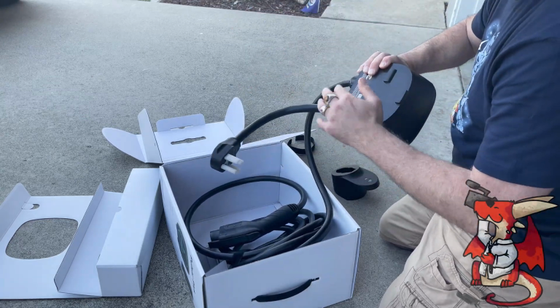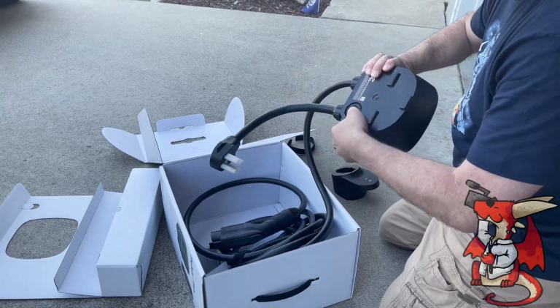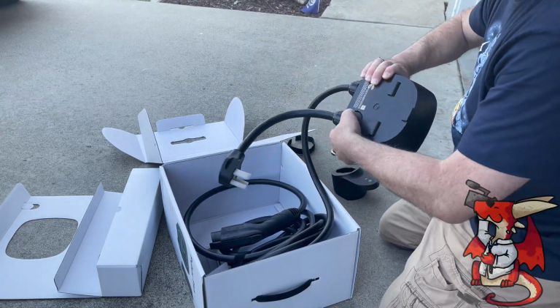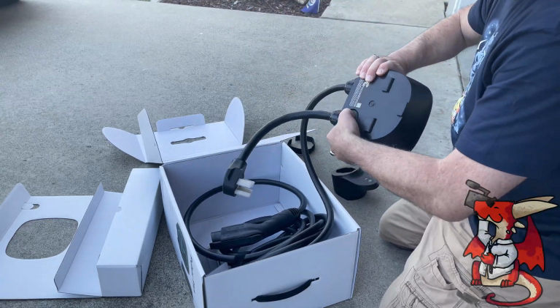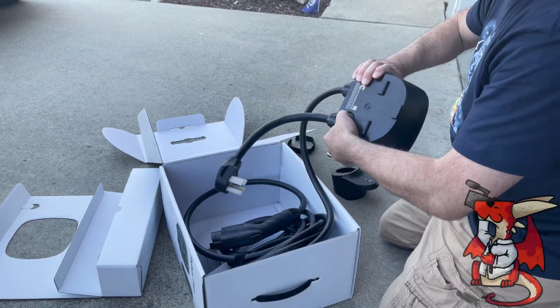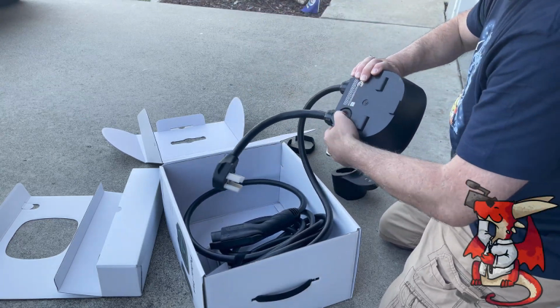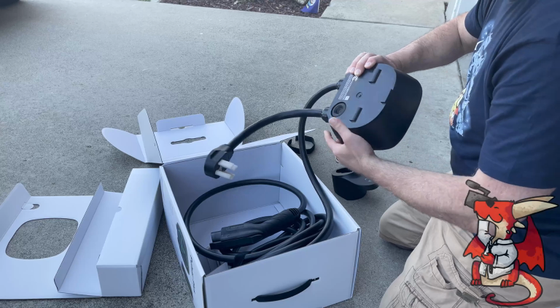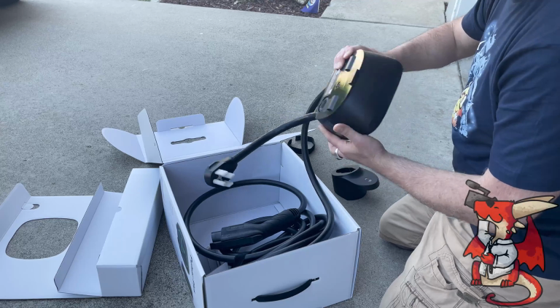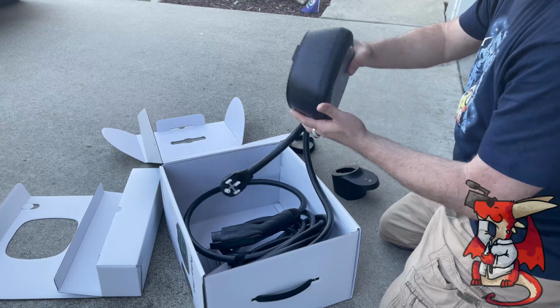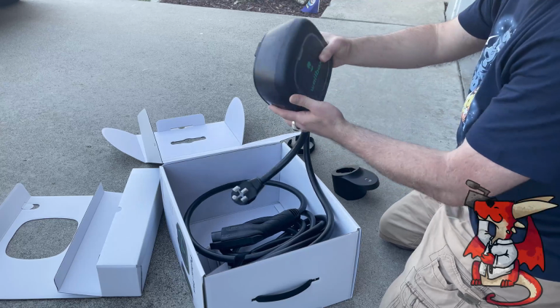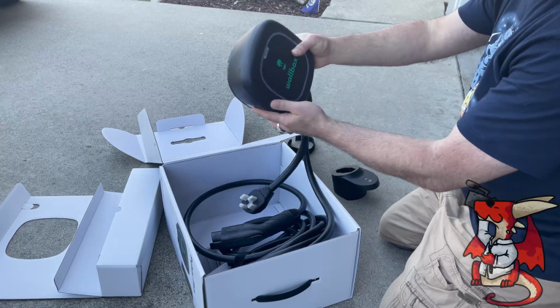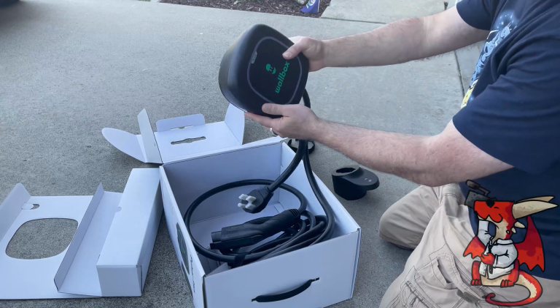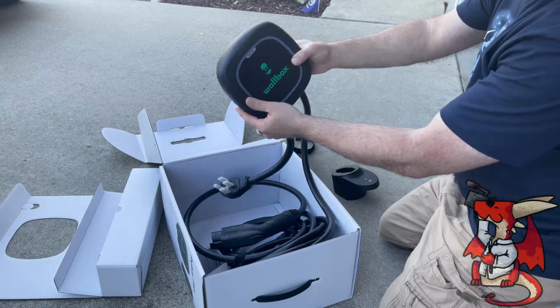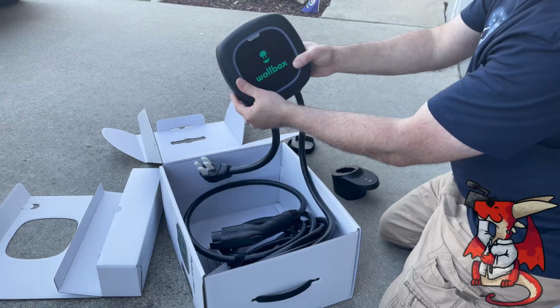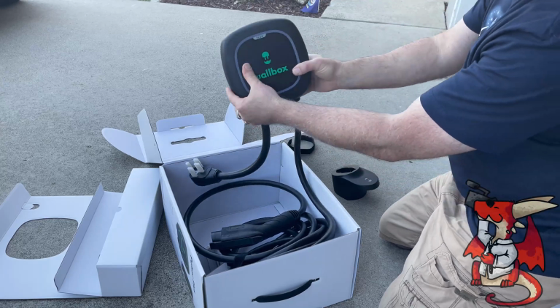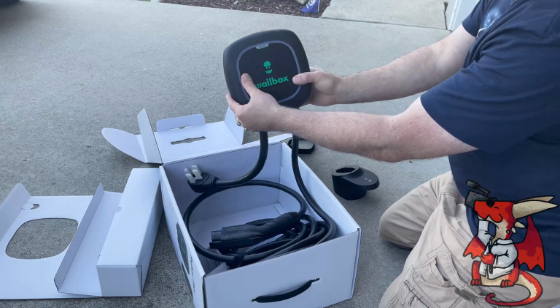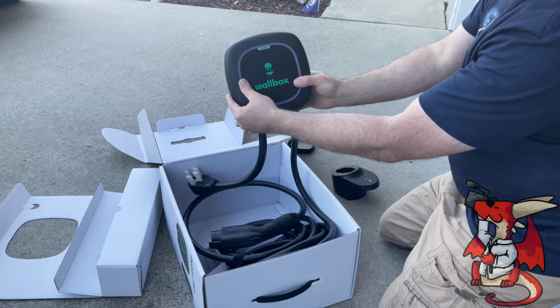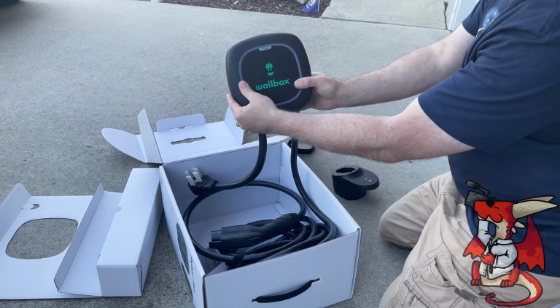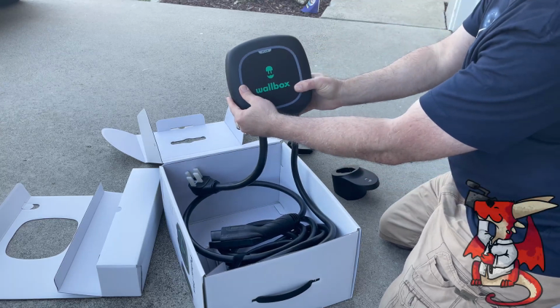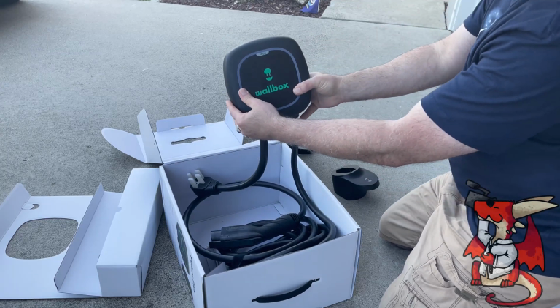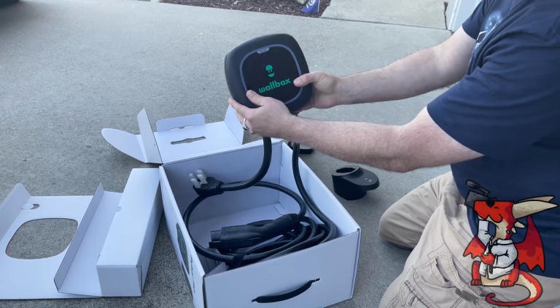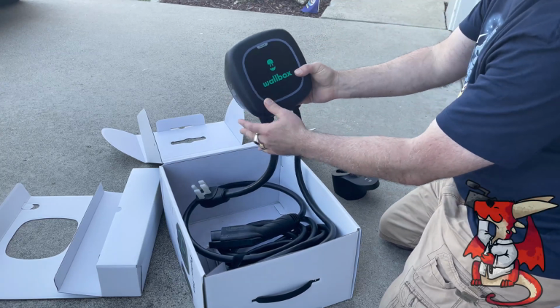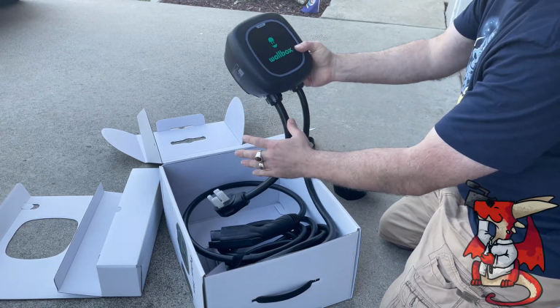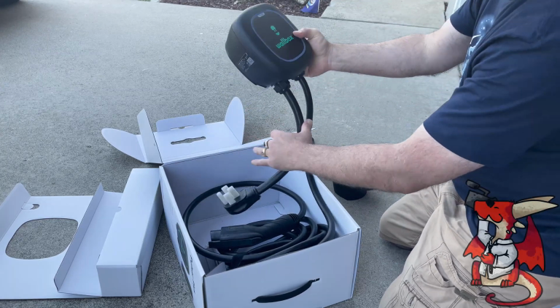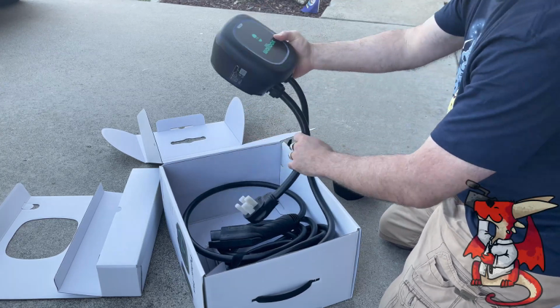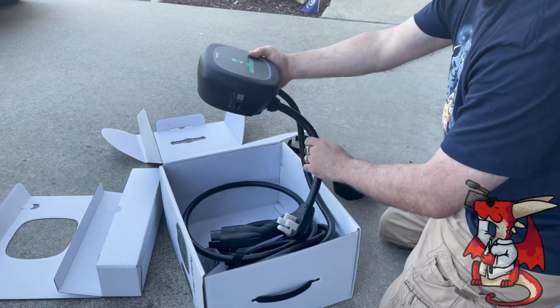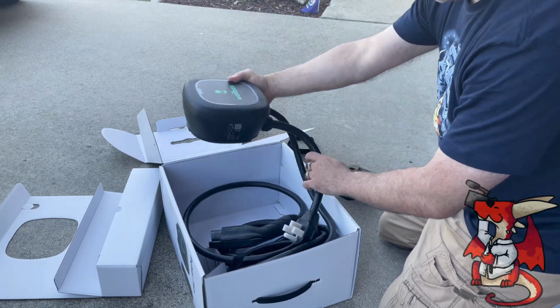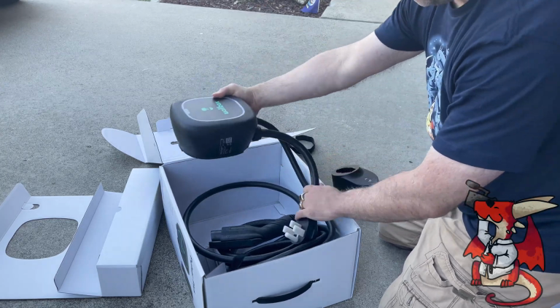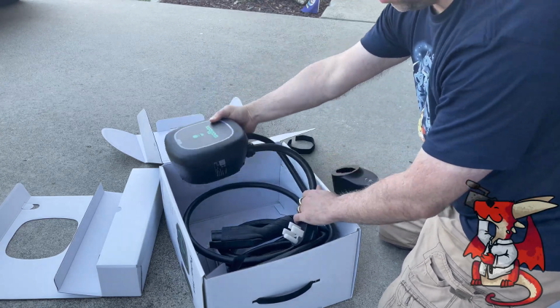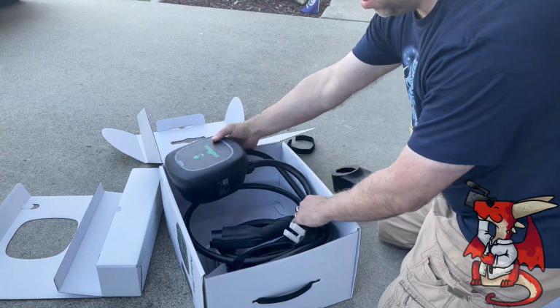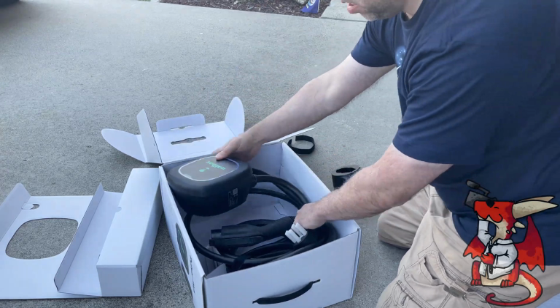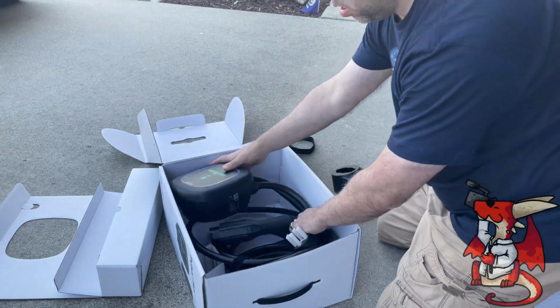Reminder: if you don't have a 240-volt outlet, you'll have to hire an electrician to put one in so that you can use the wall box.